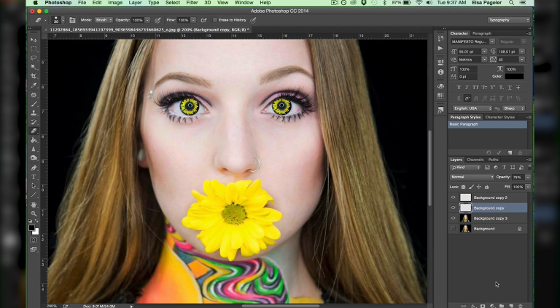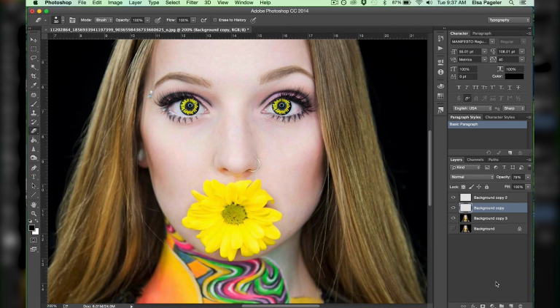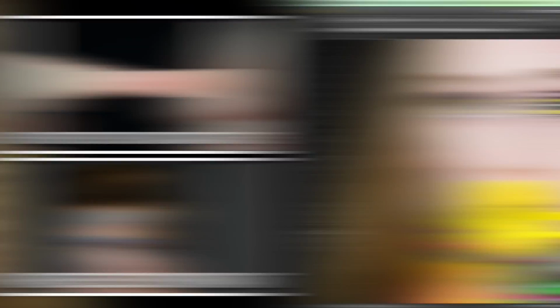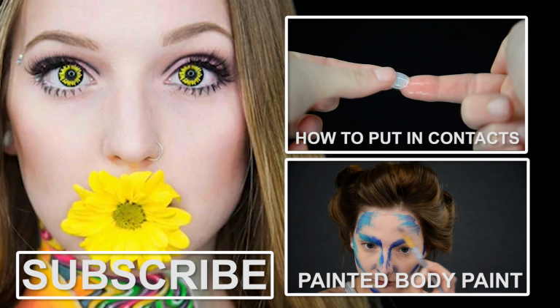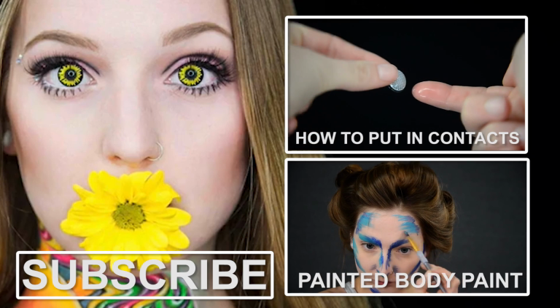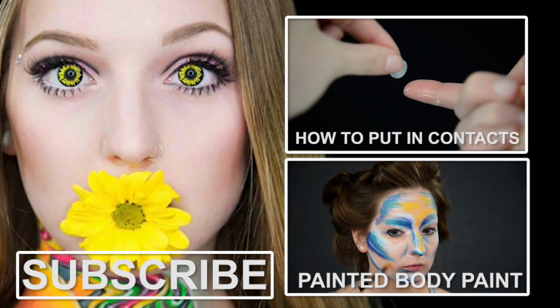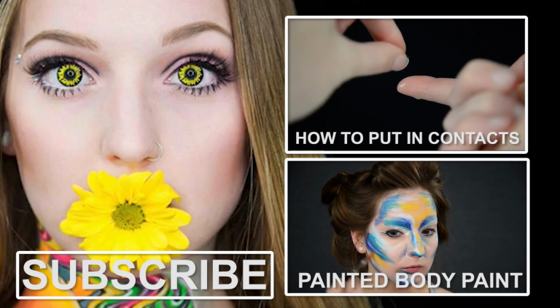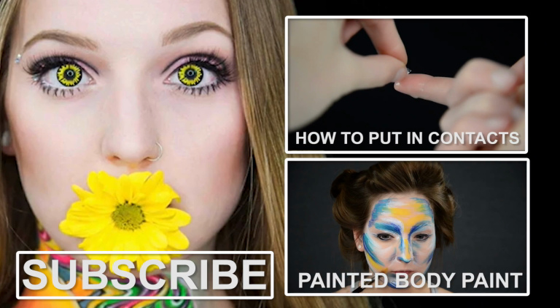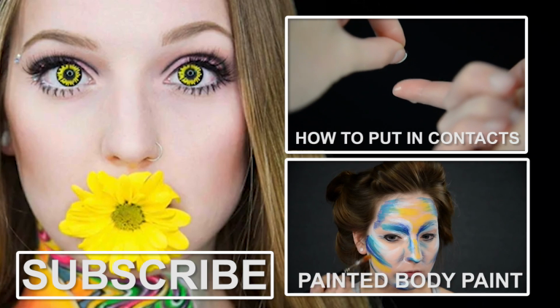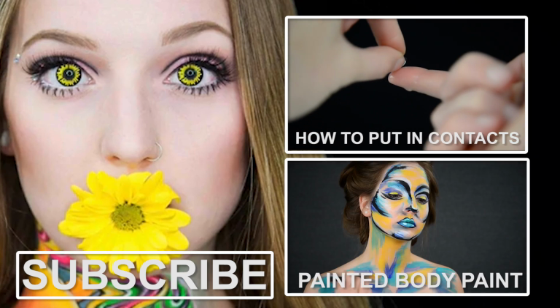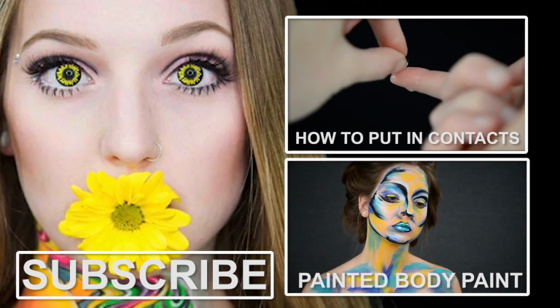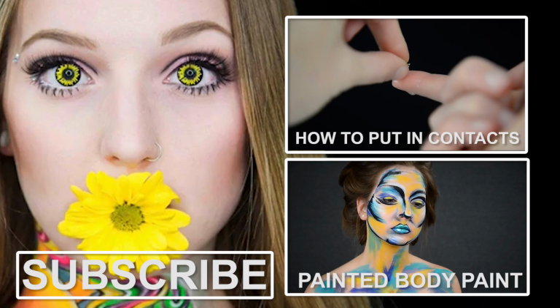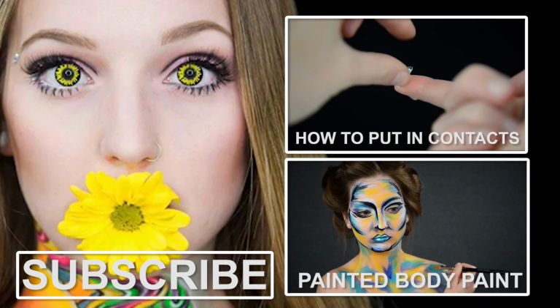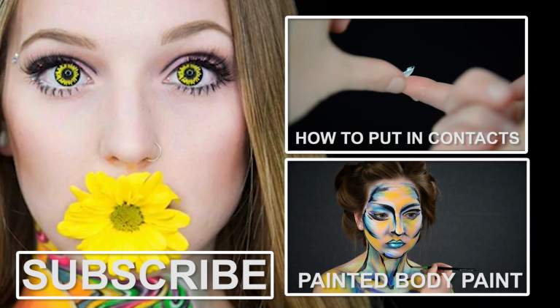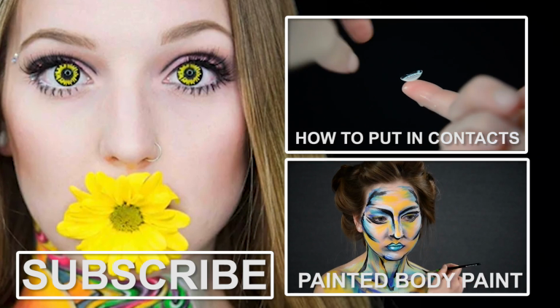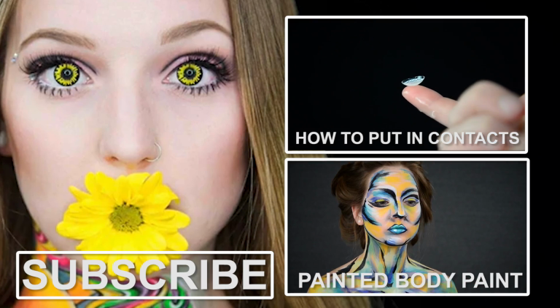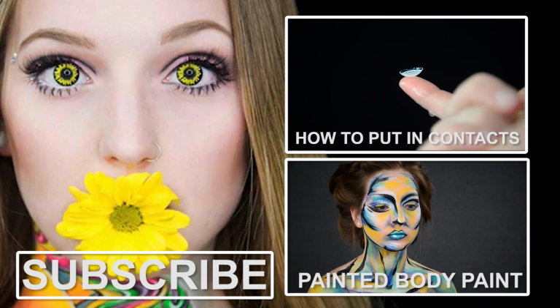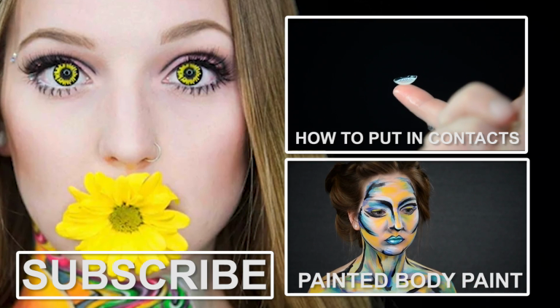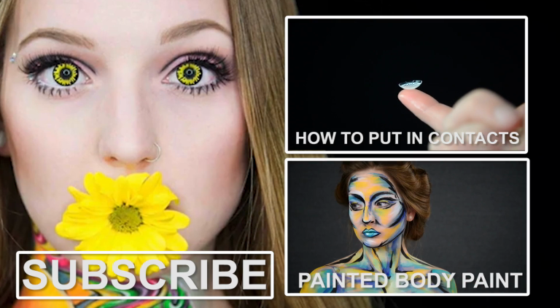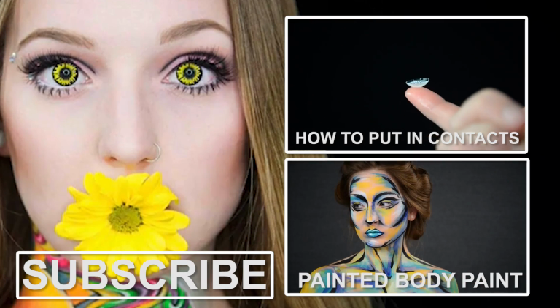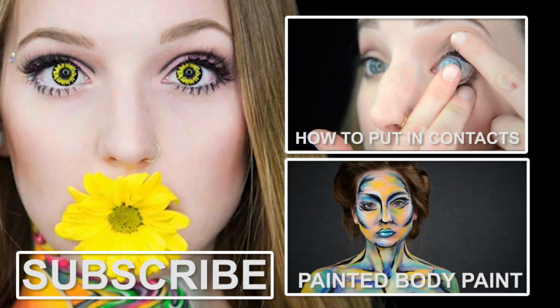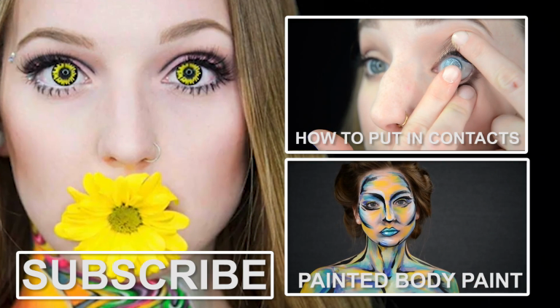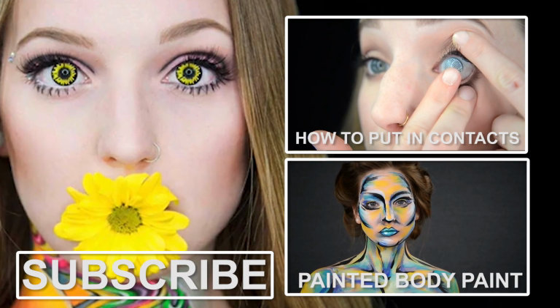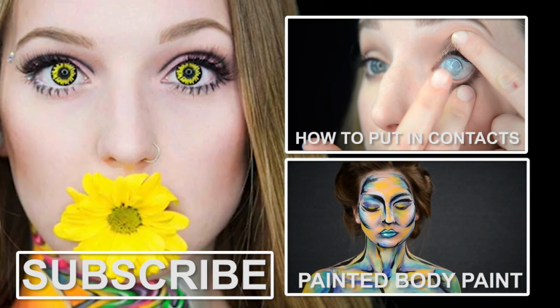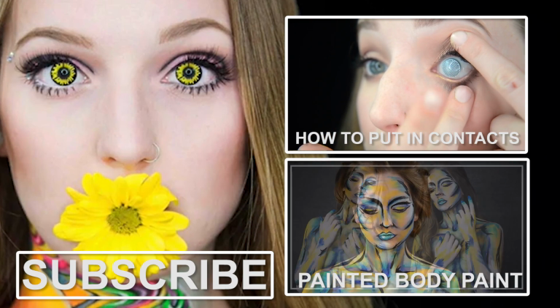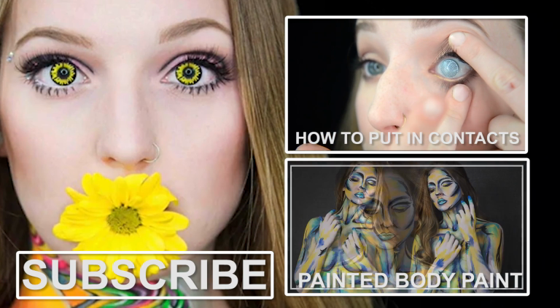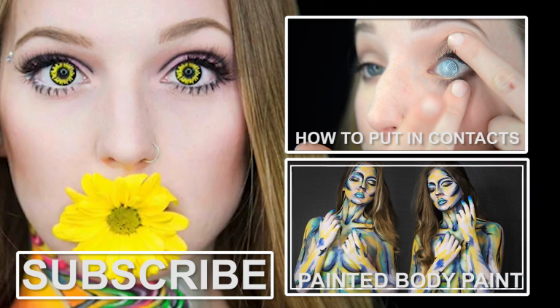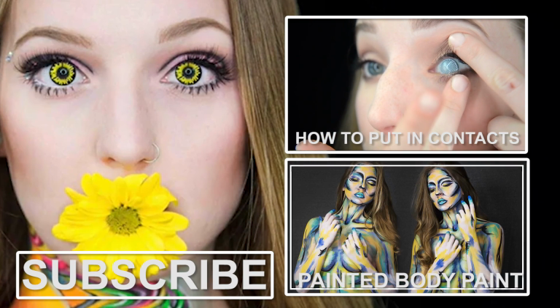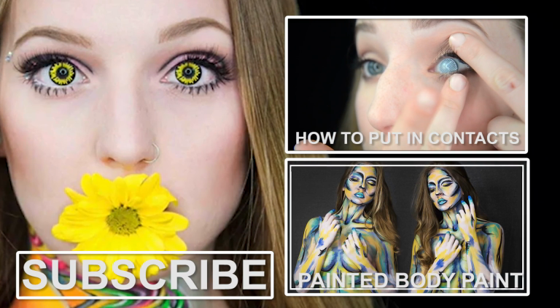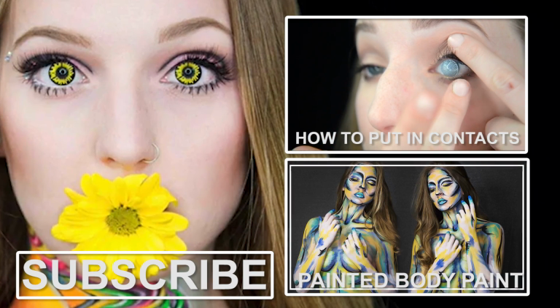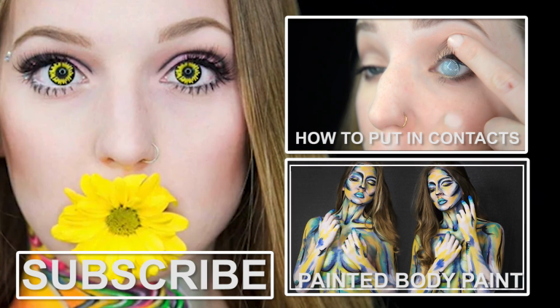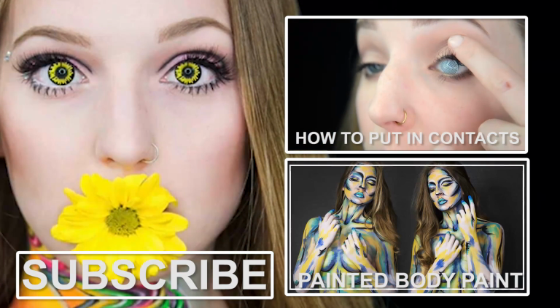If you found this video helpful please give it a thumbs up so that I know to keep doing these Photoshop tutorials, and I will see you in my next video. Bye!